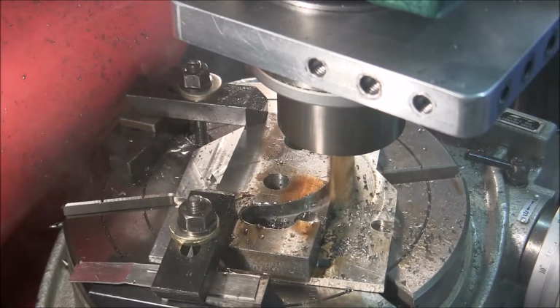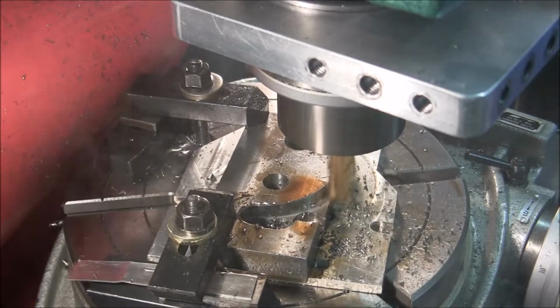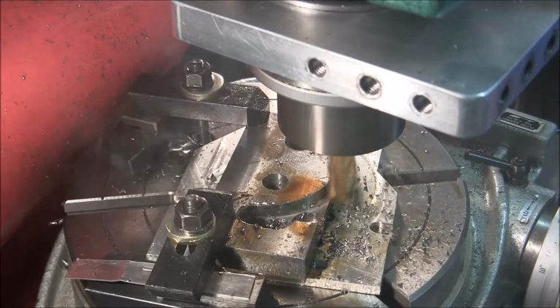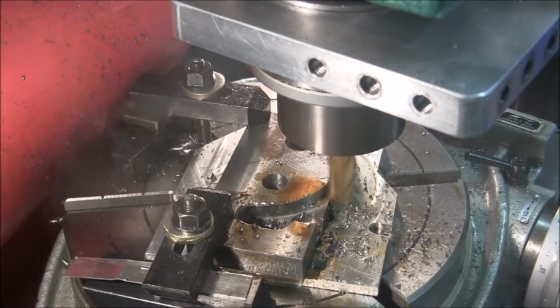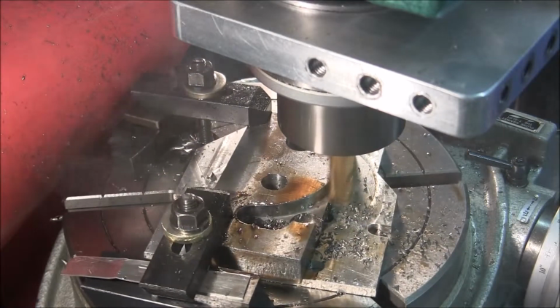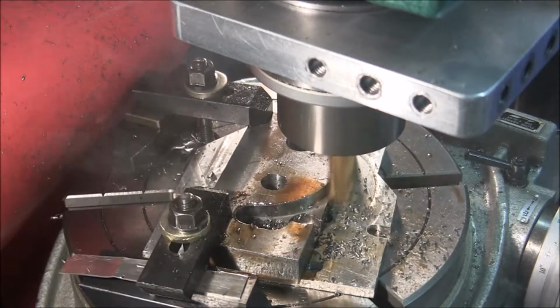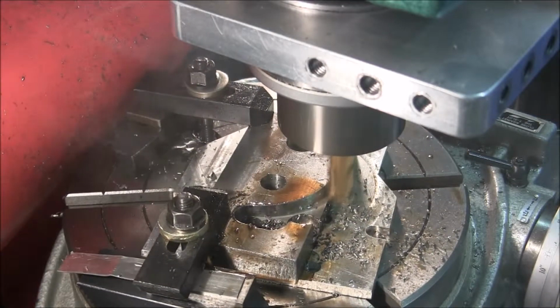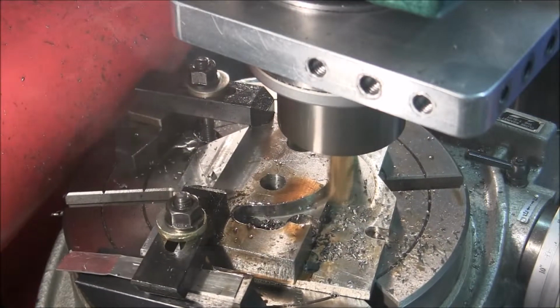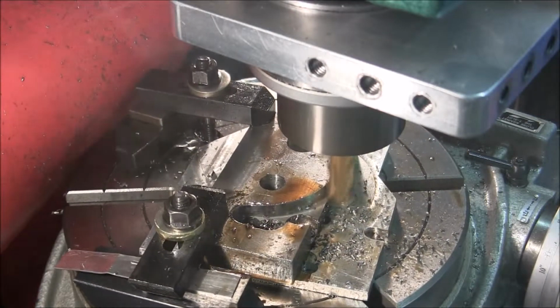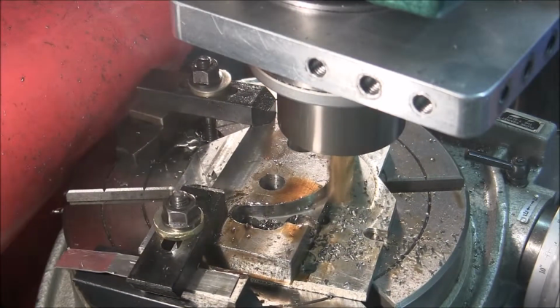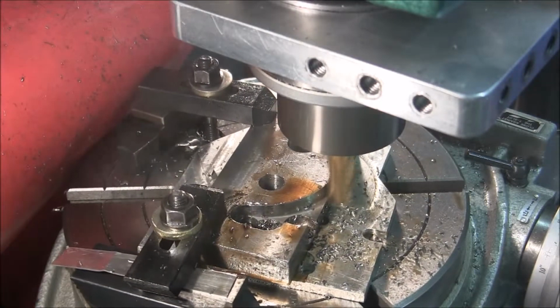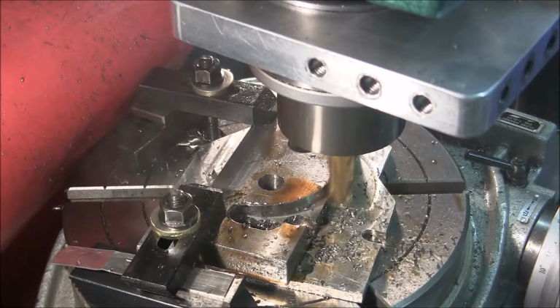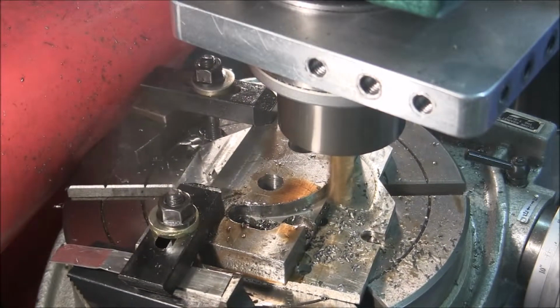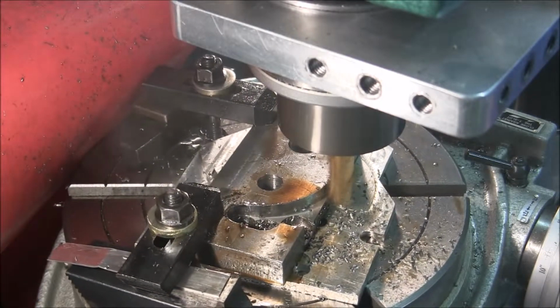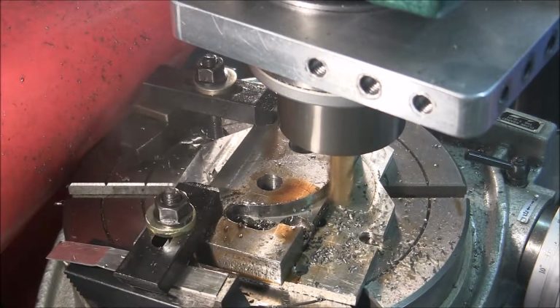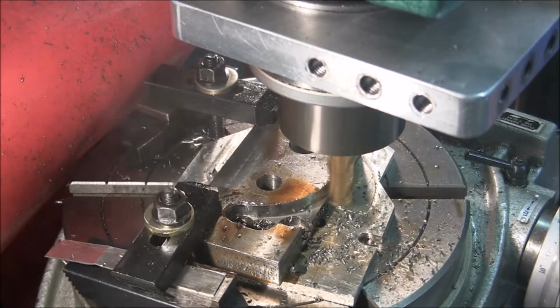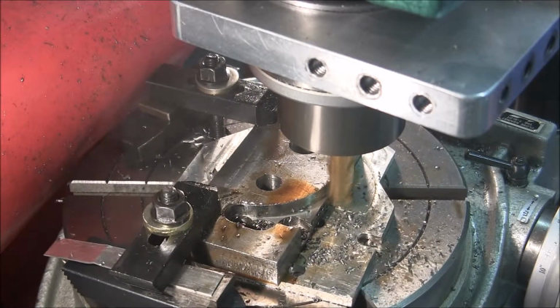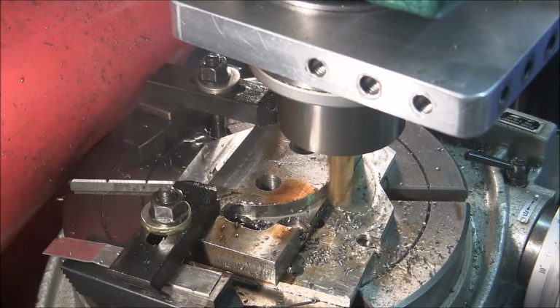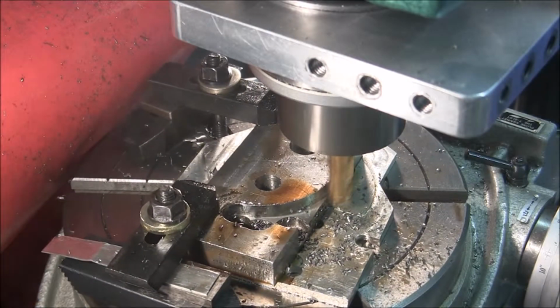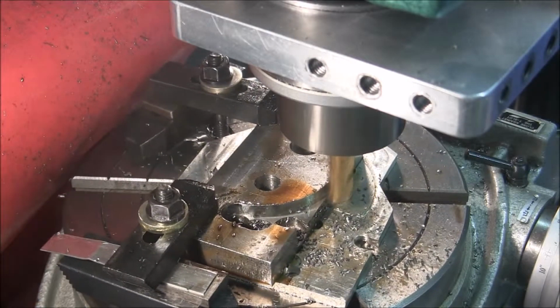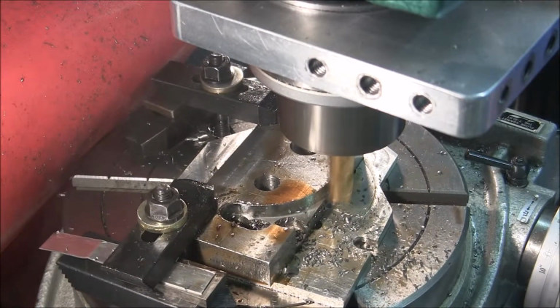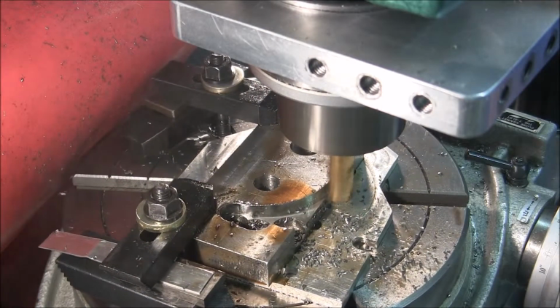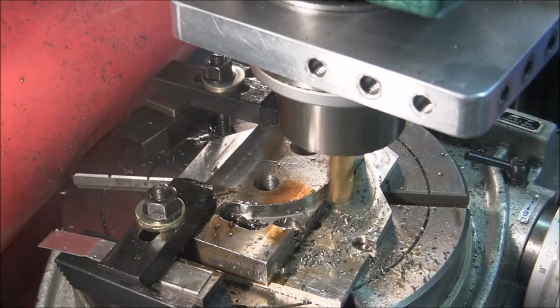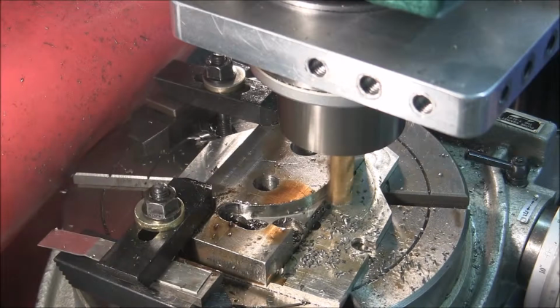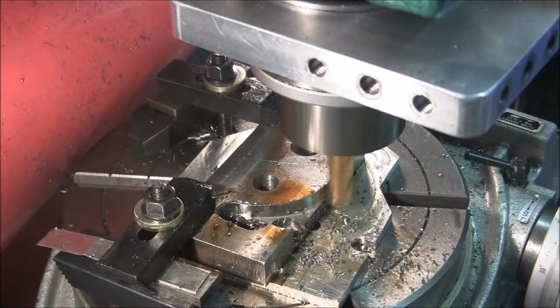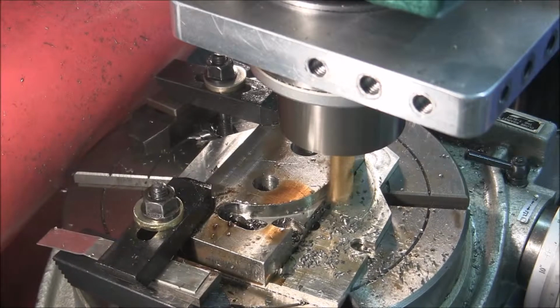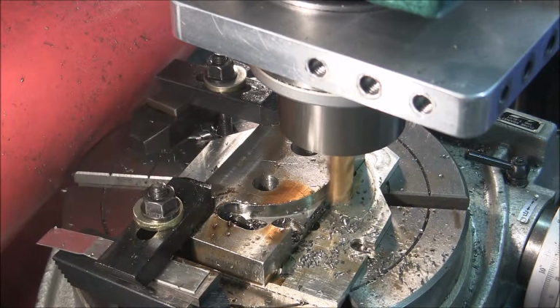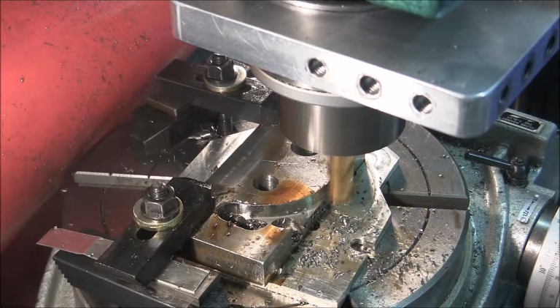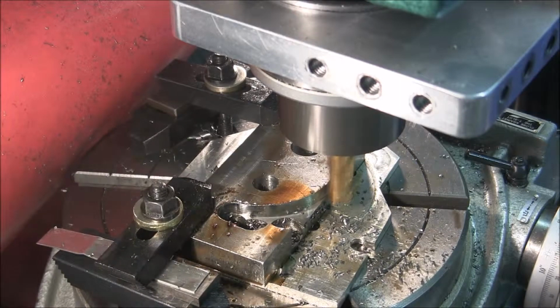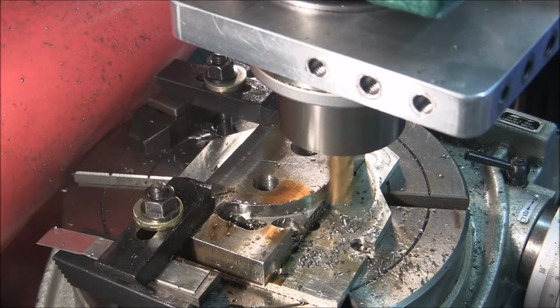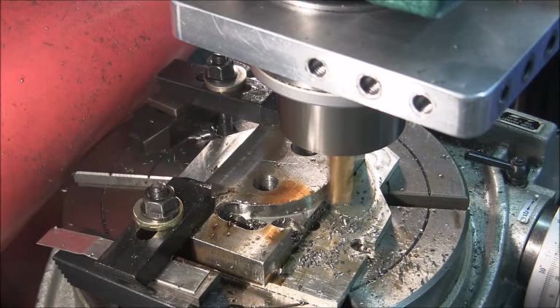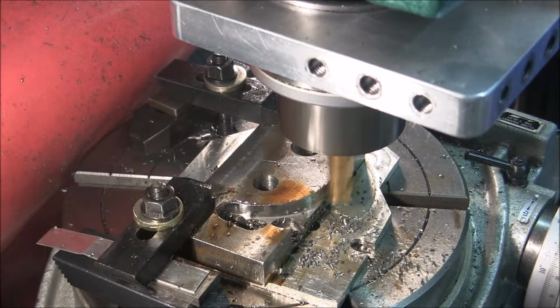I'm turning this end mill at 100 SFM. And that was it.